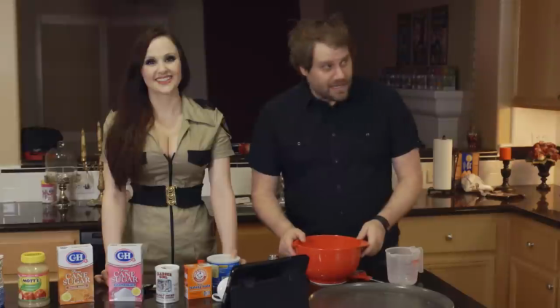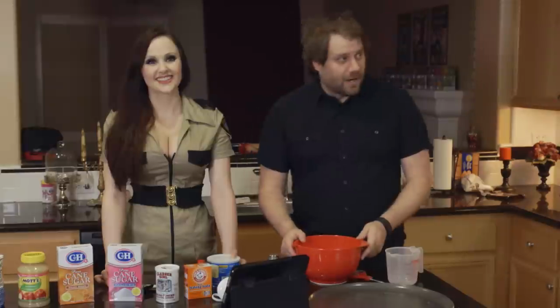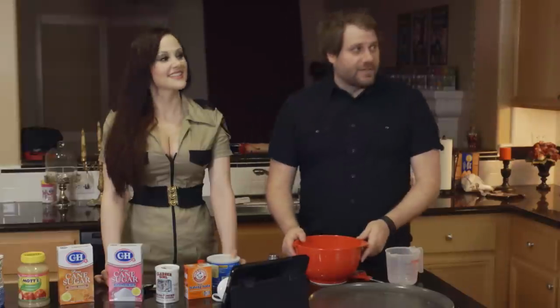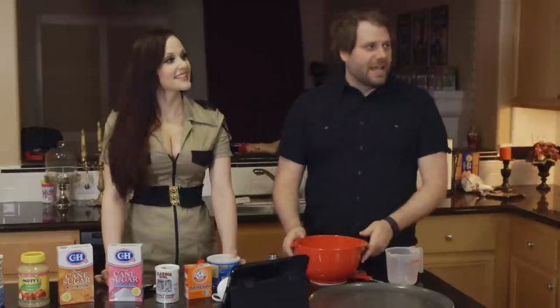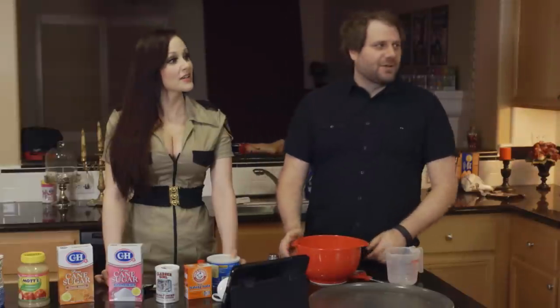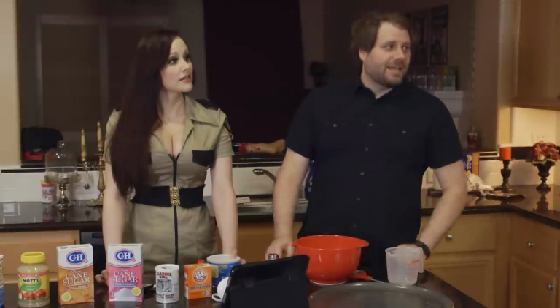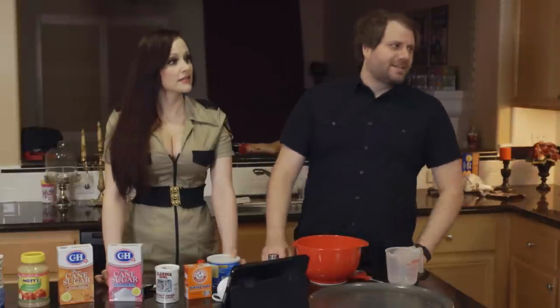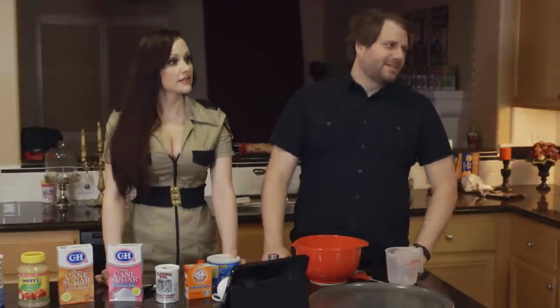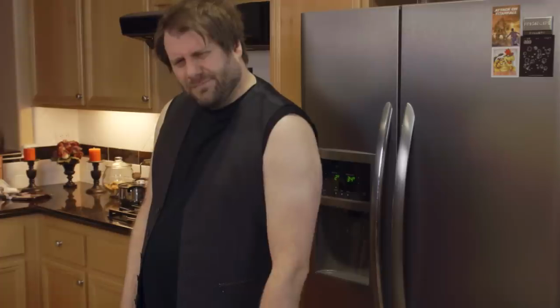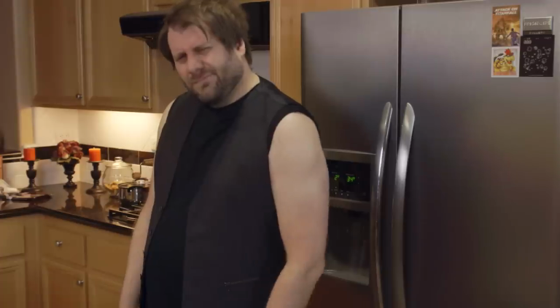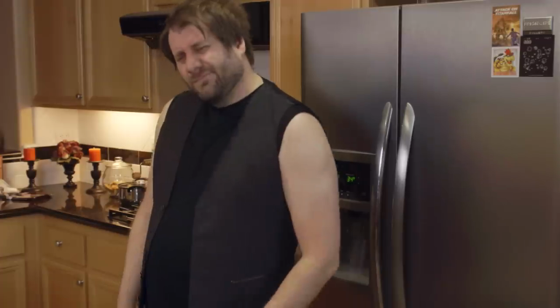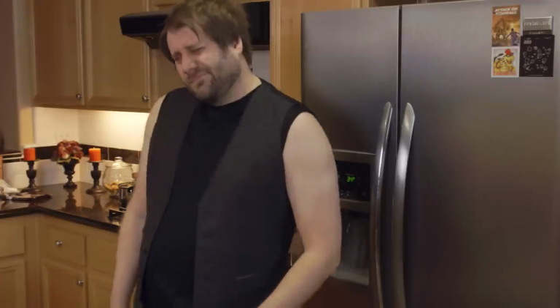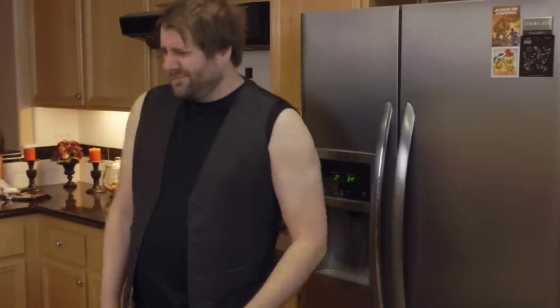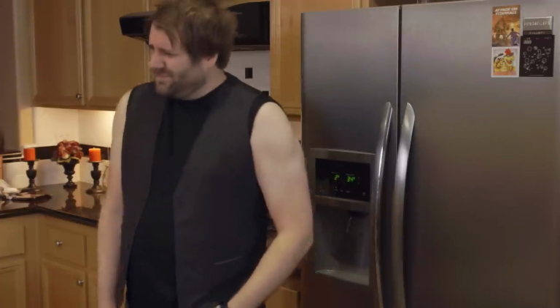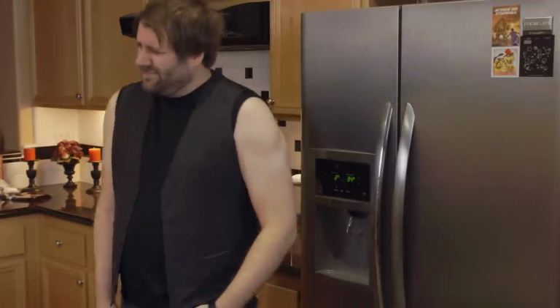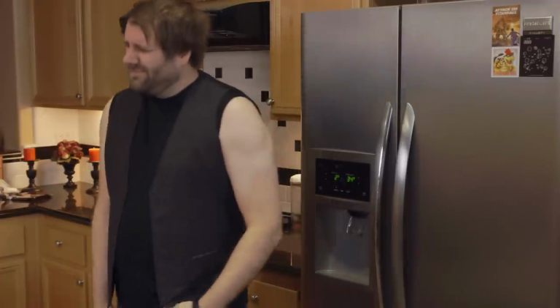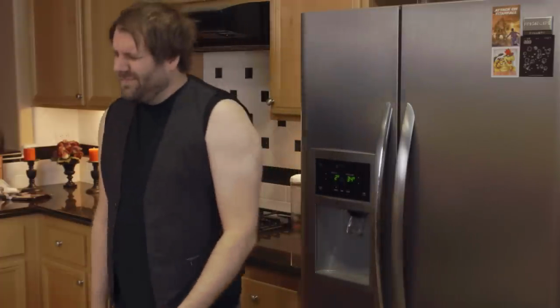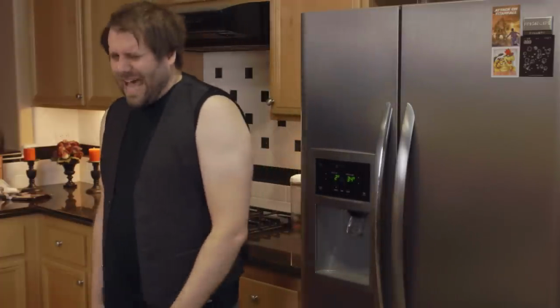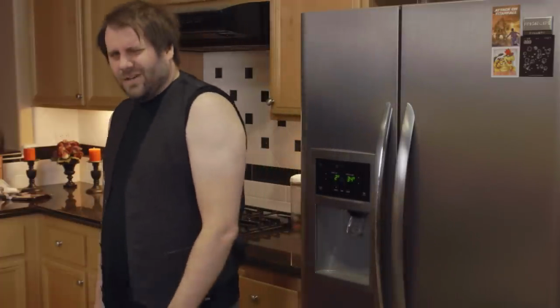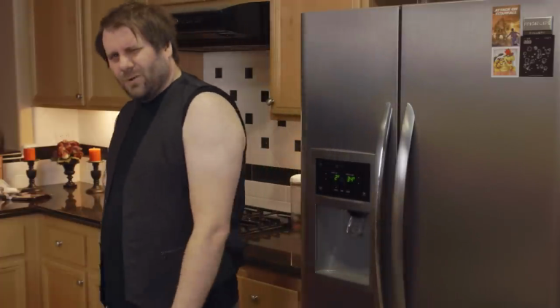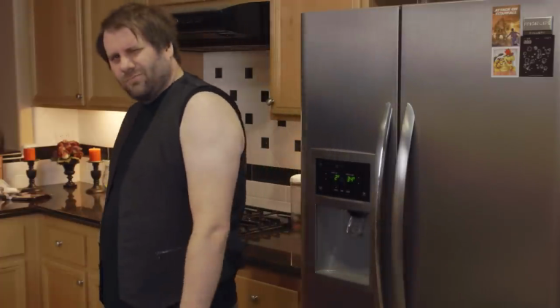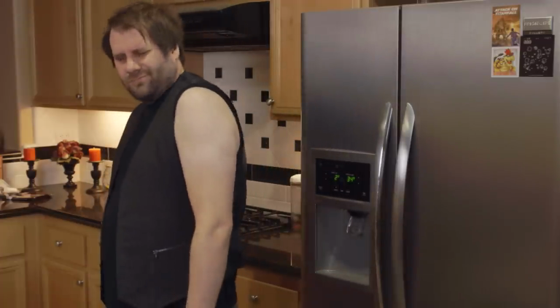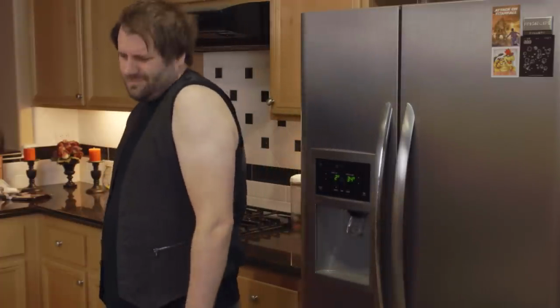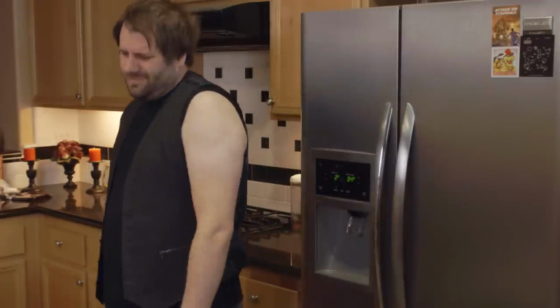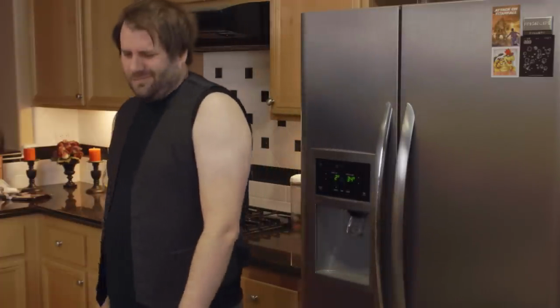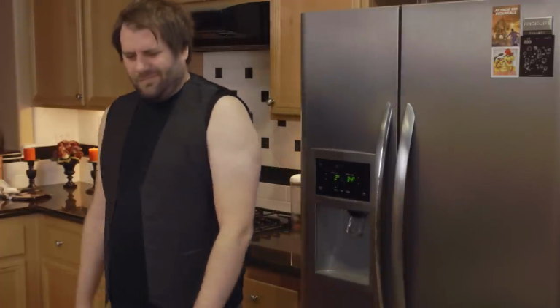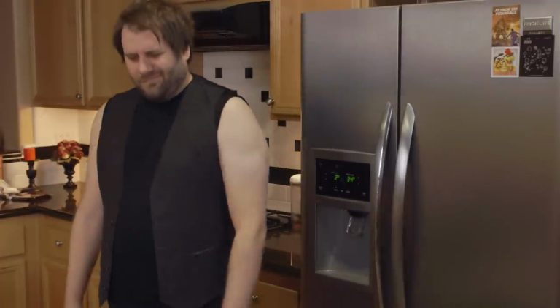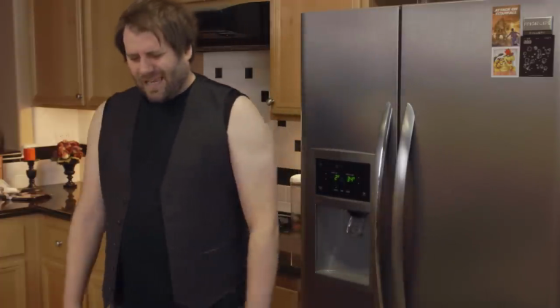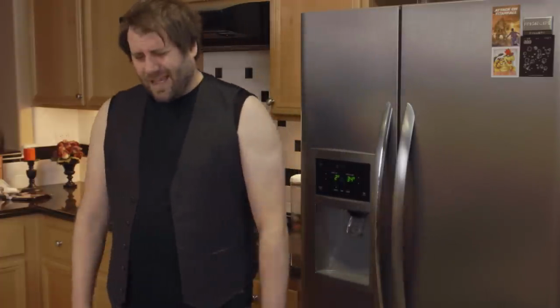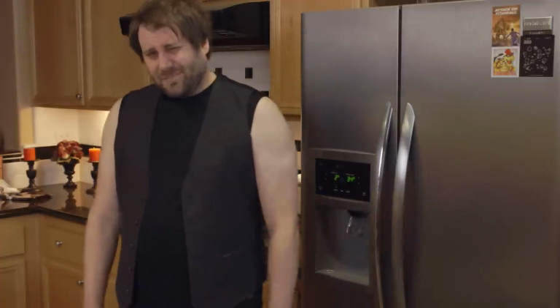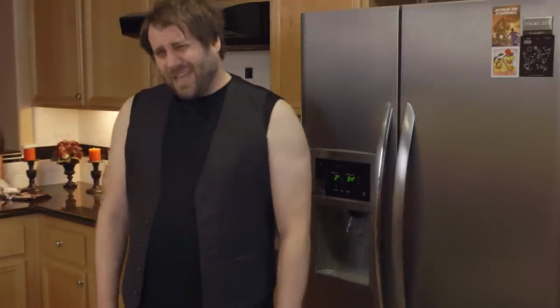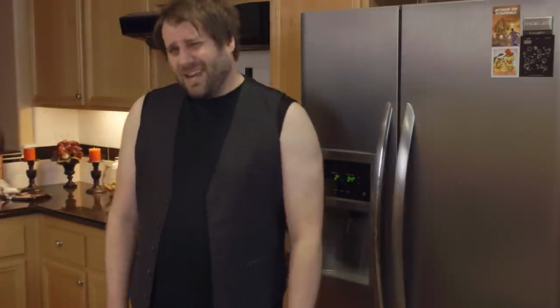Hey Daryl, do you like cookies? I don't know. I like spaghetti.